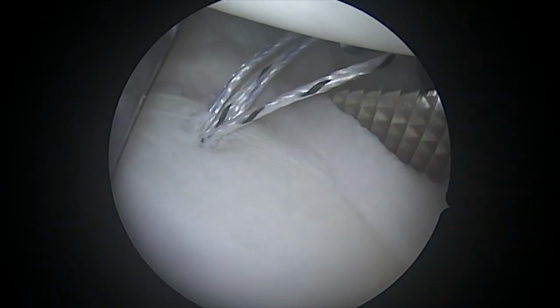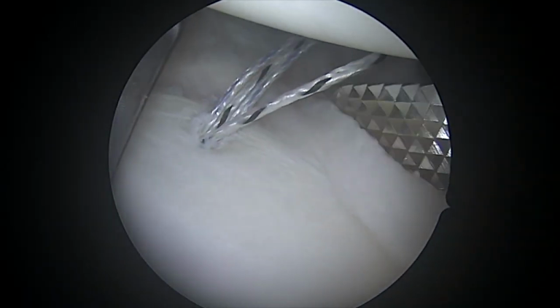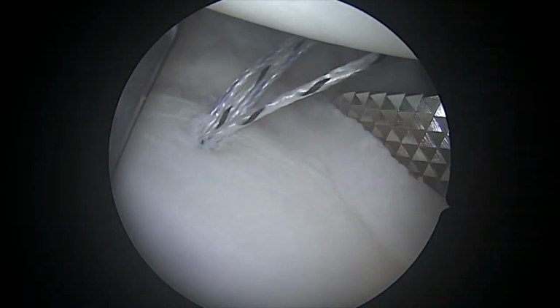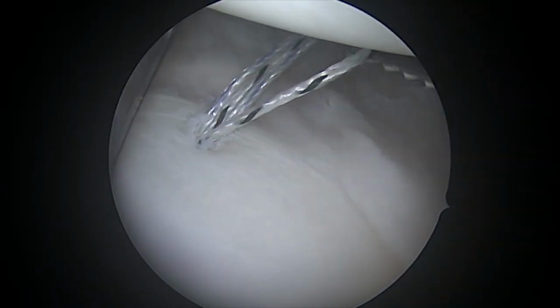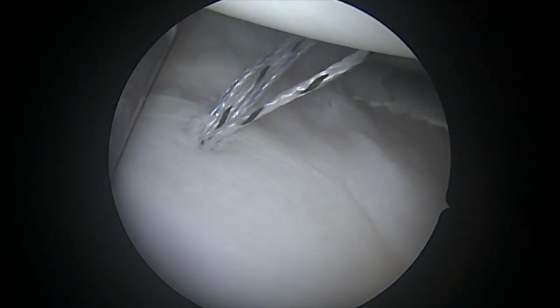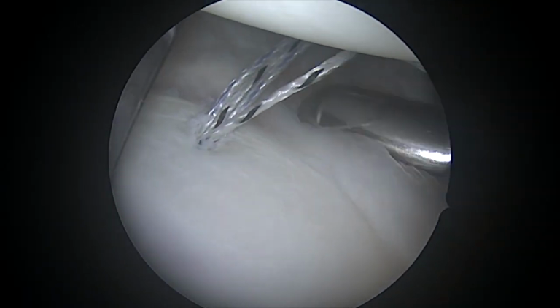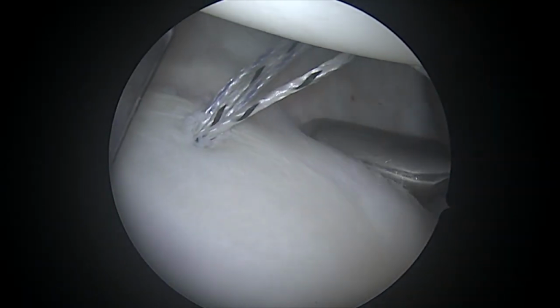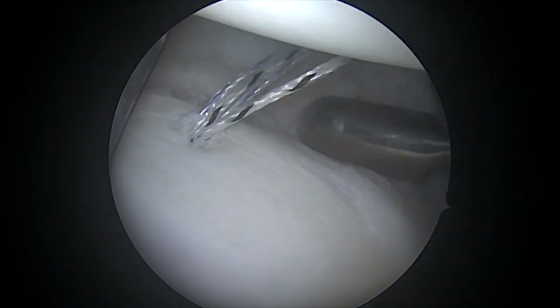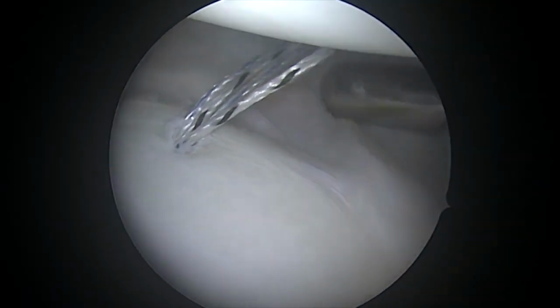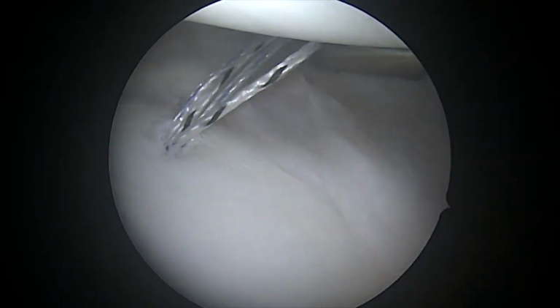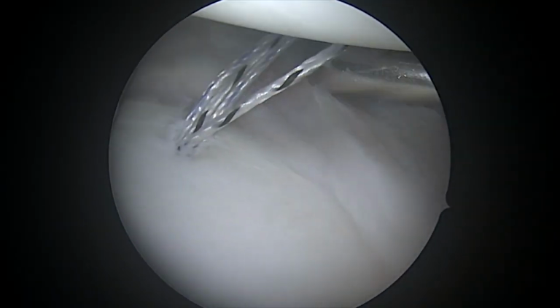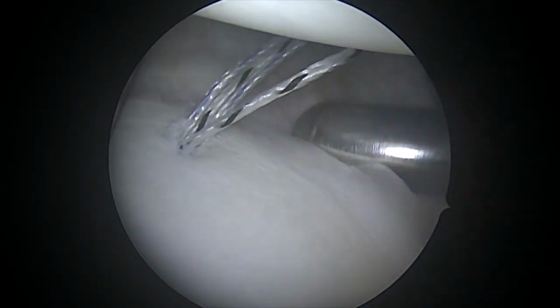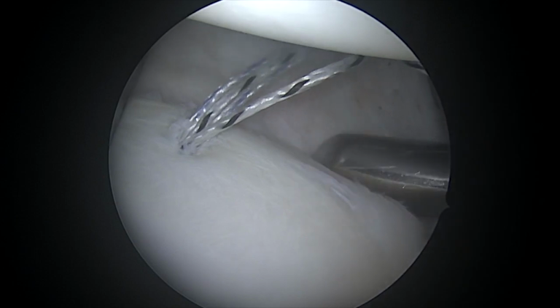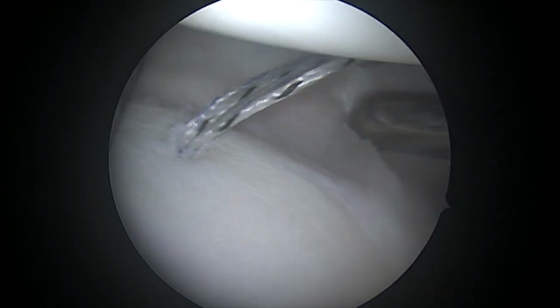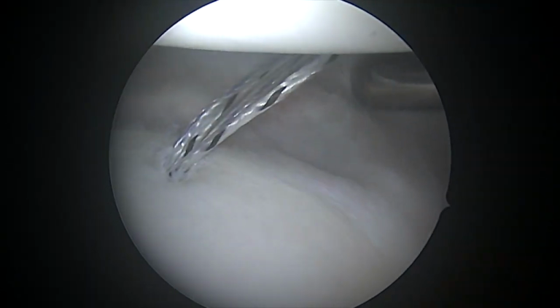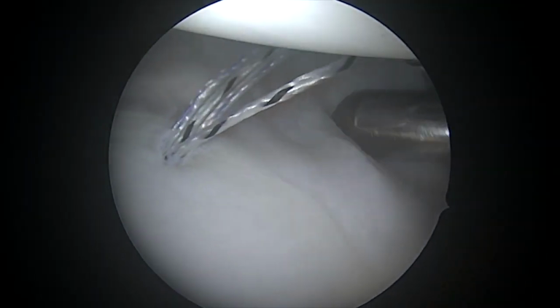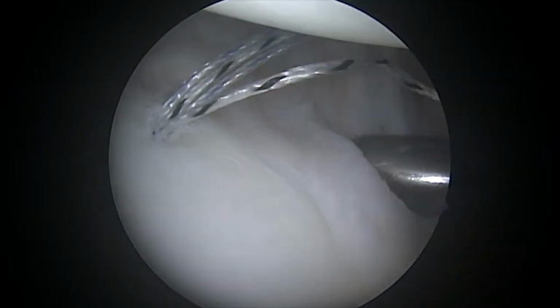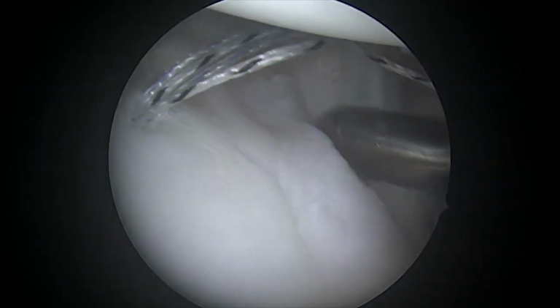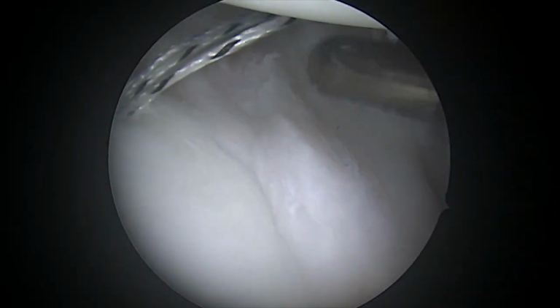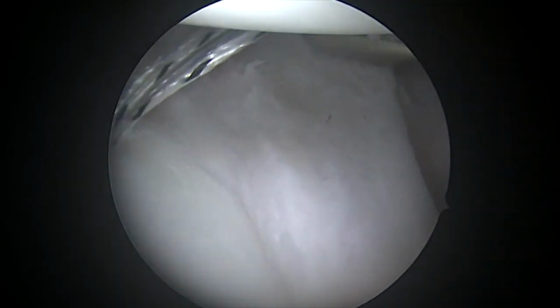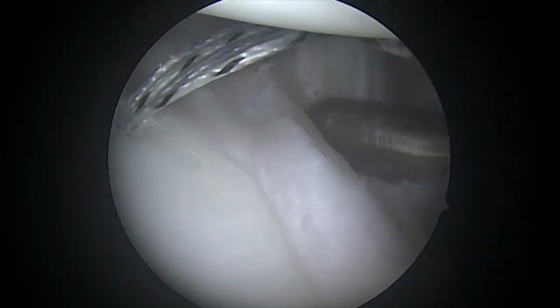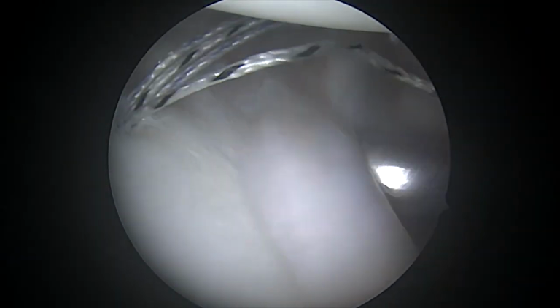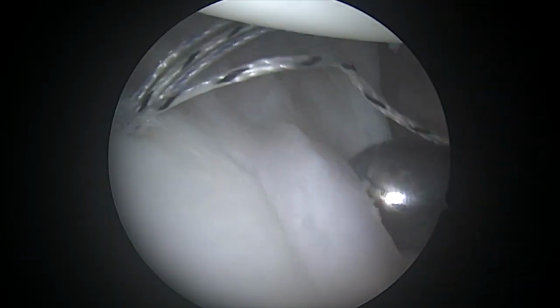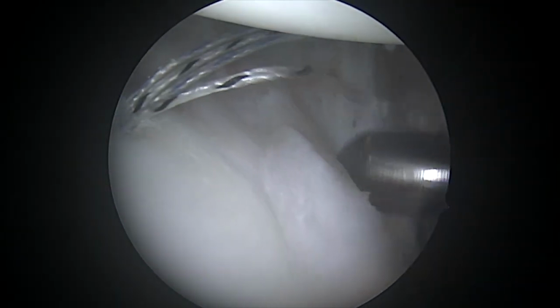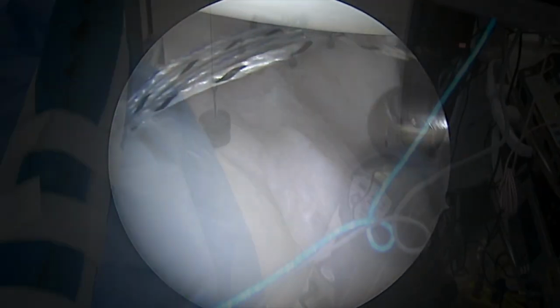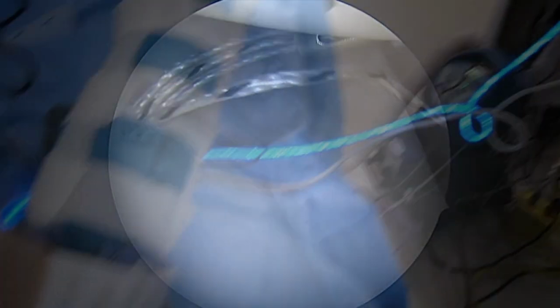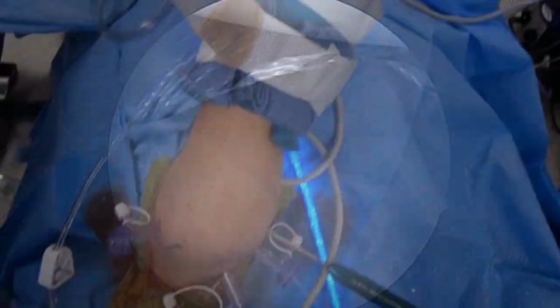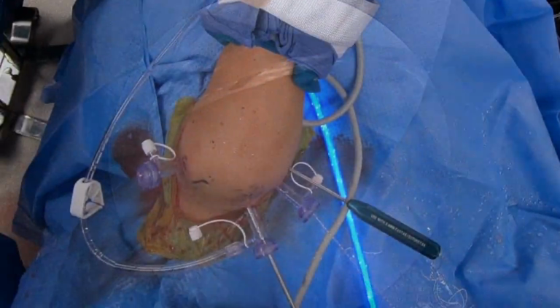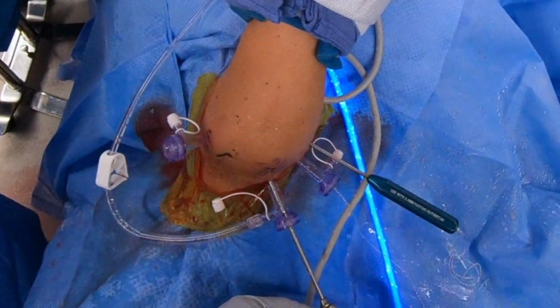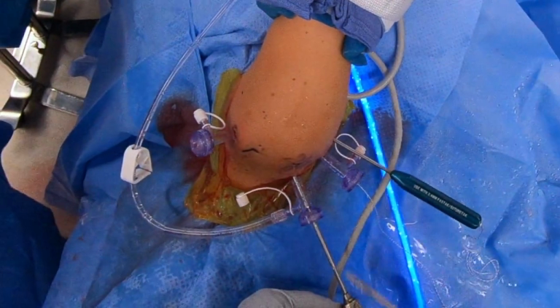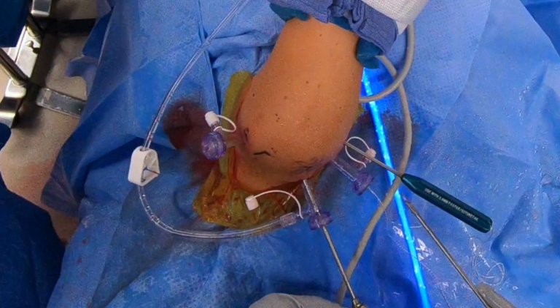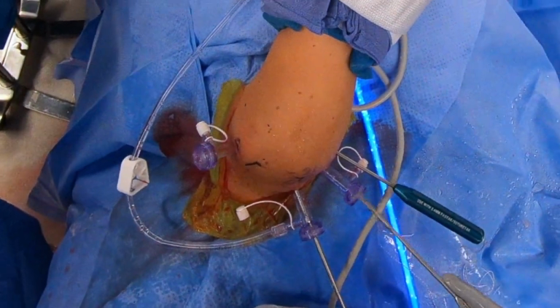This is to excite the synoviocytes, to encourage them to heal to one another, to make that loose capsule tighten itself down.